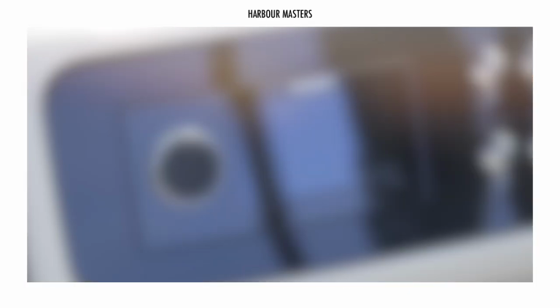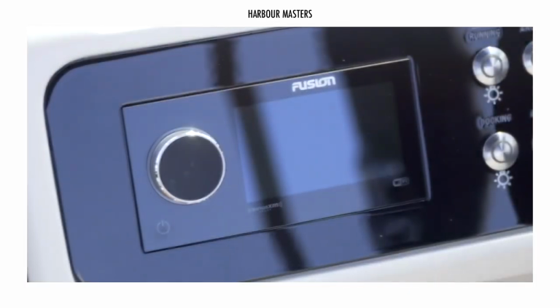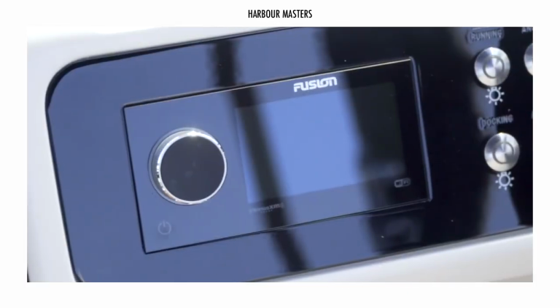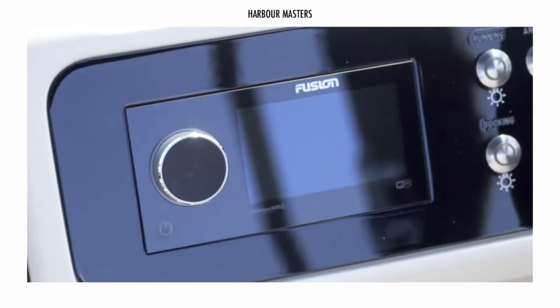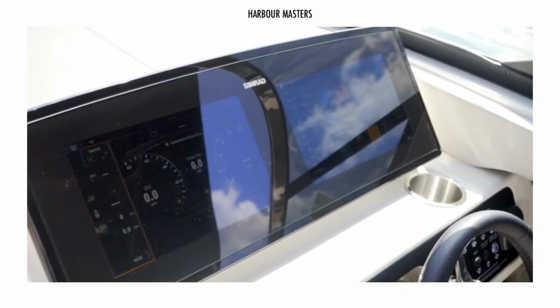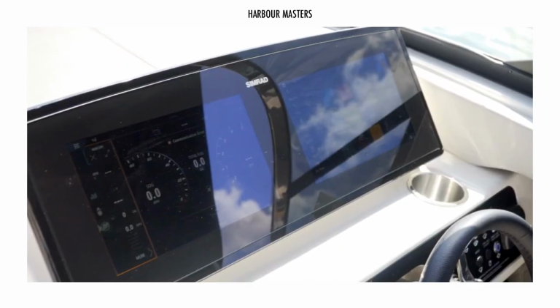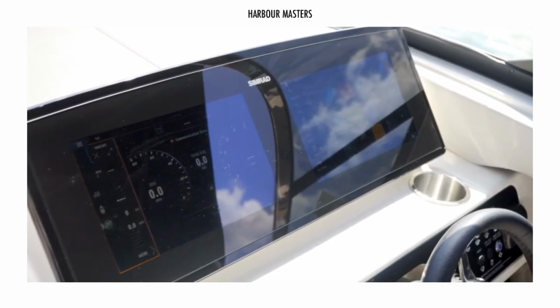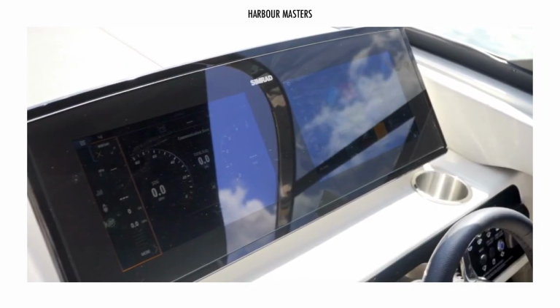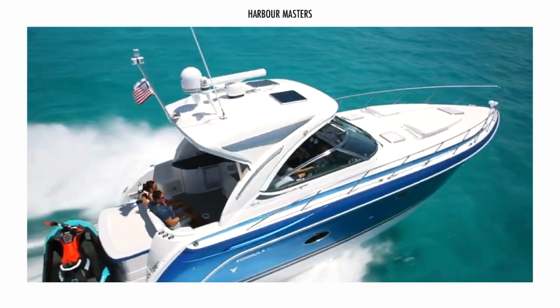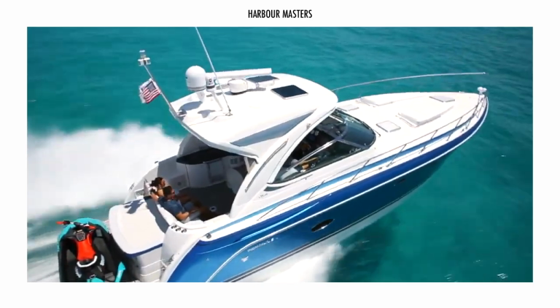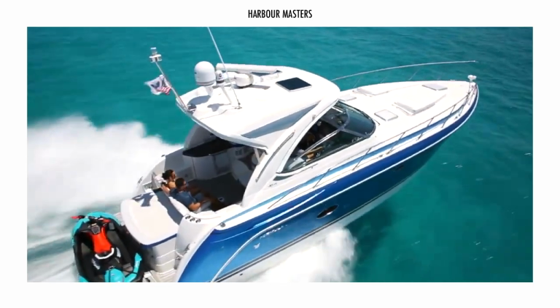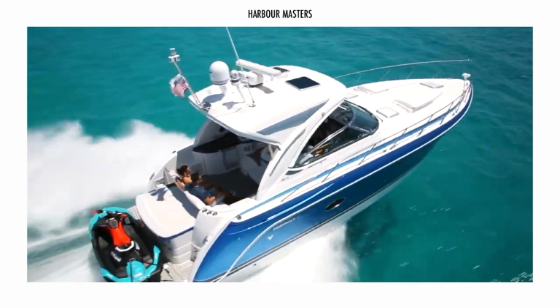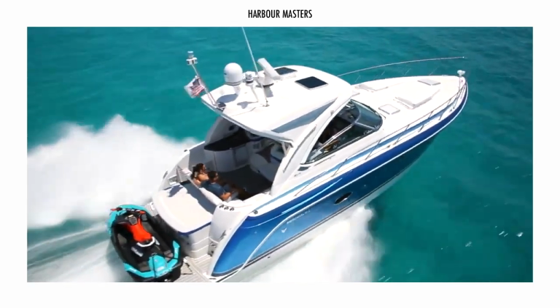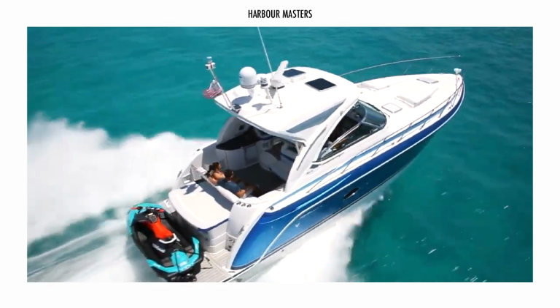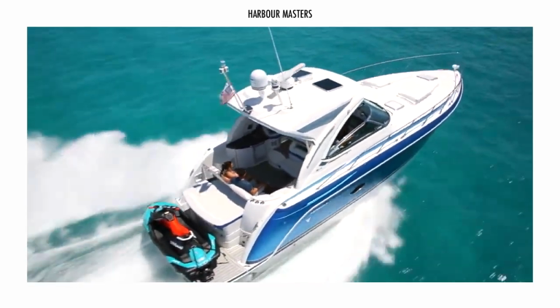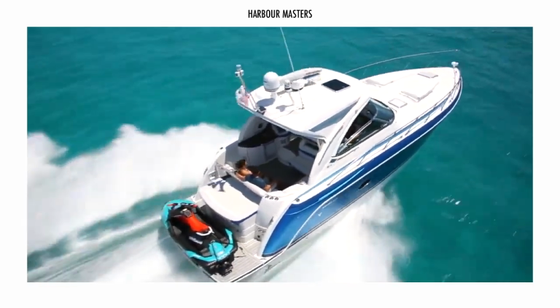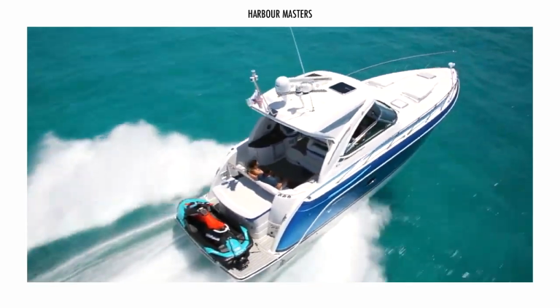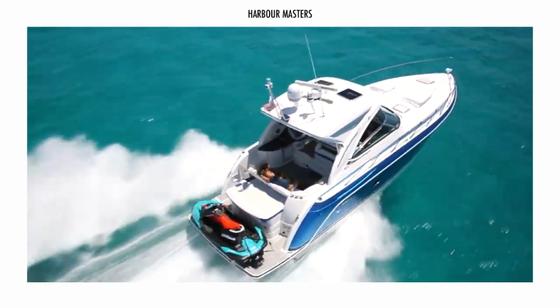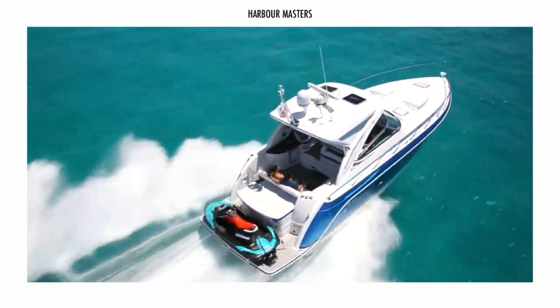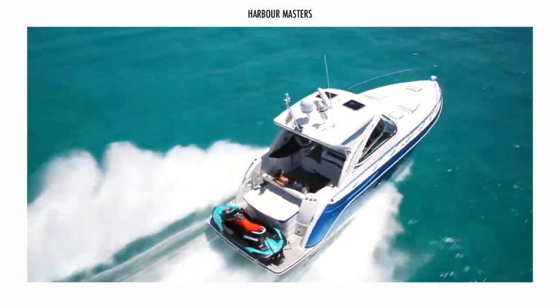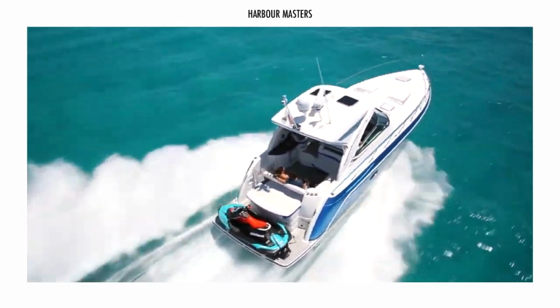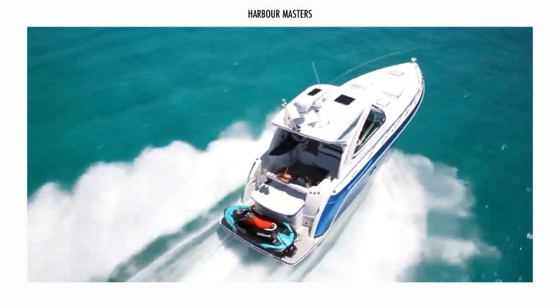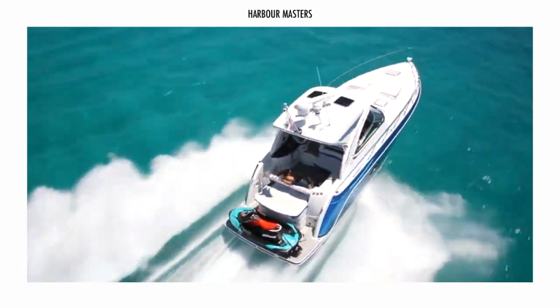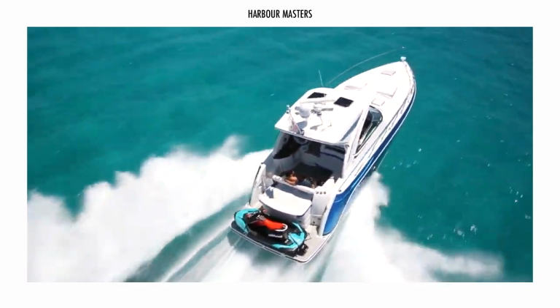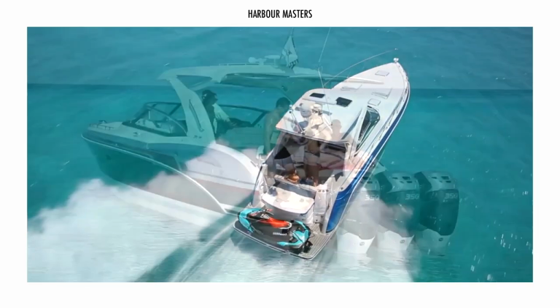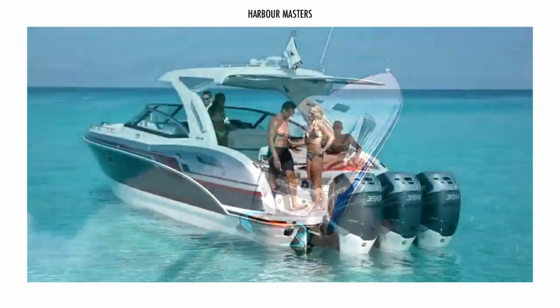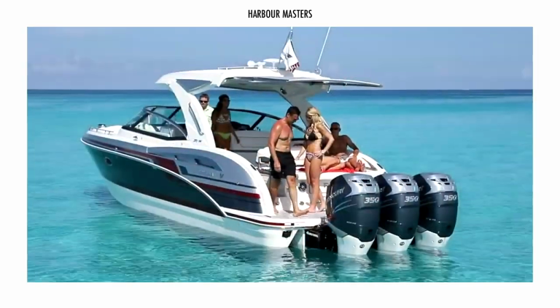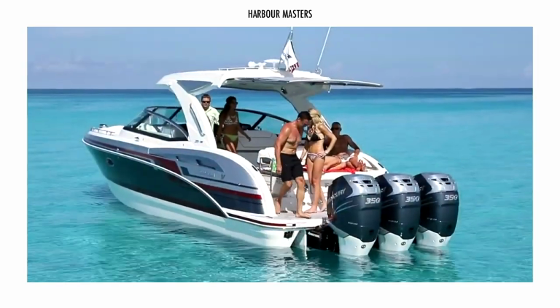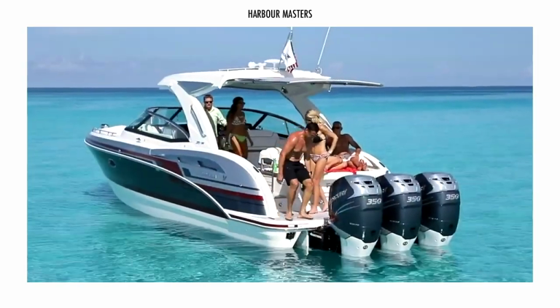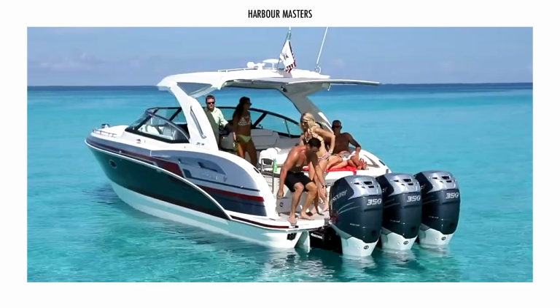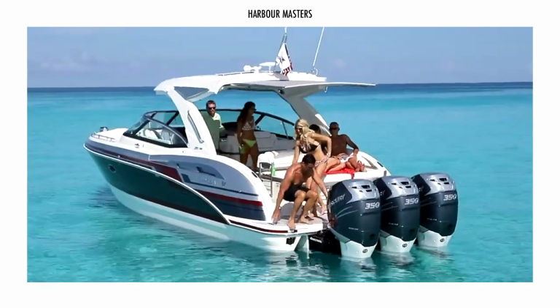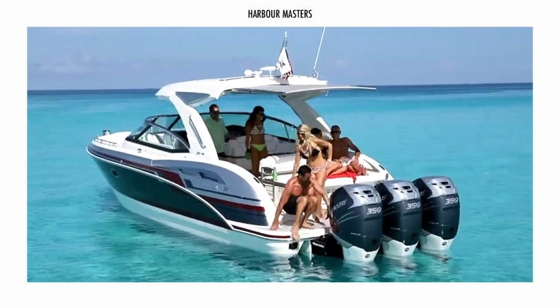Welcome to Harbourmasters — your source of information and updates on the latest boats and the best luxury yachts.